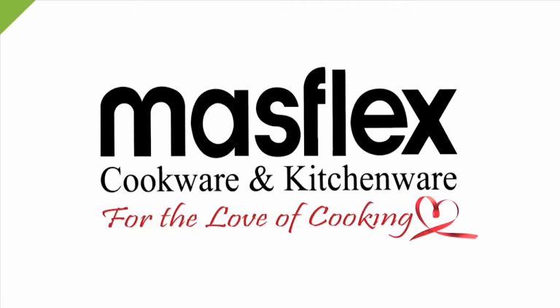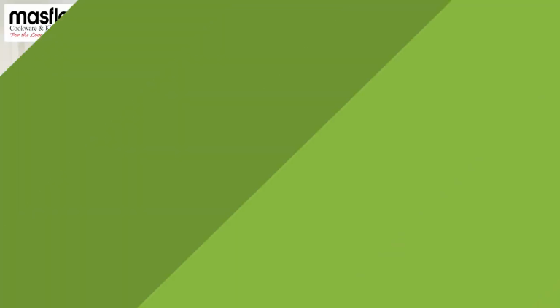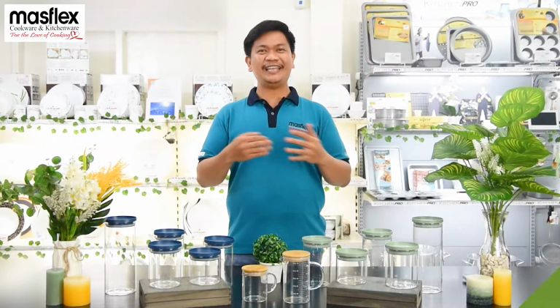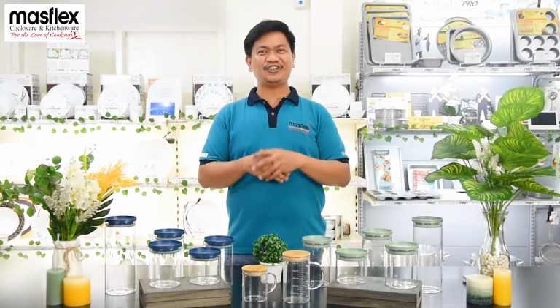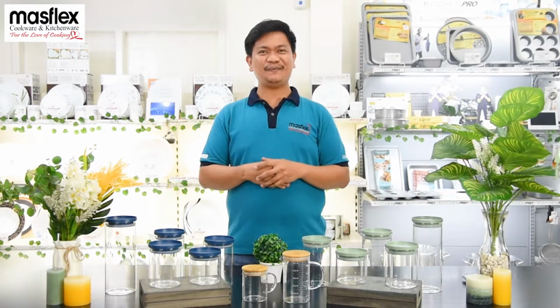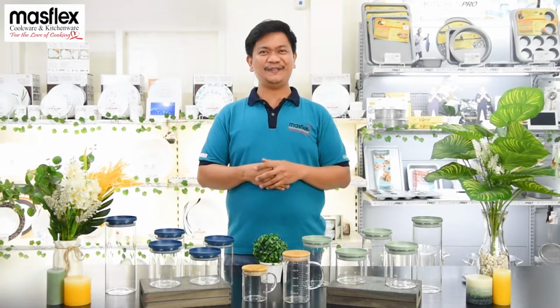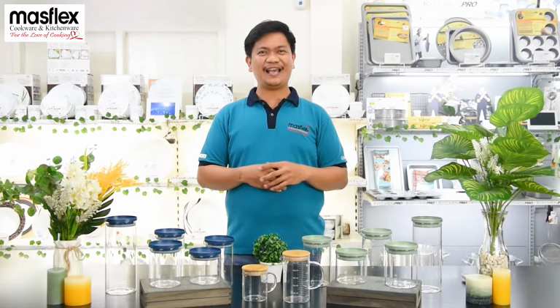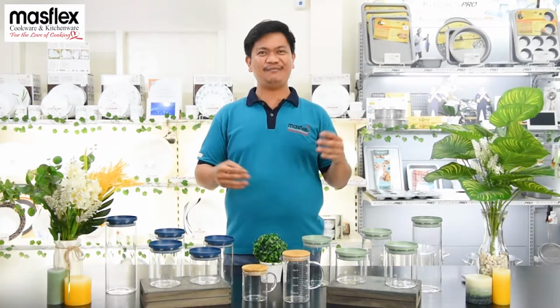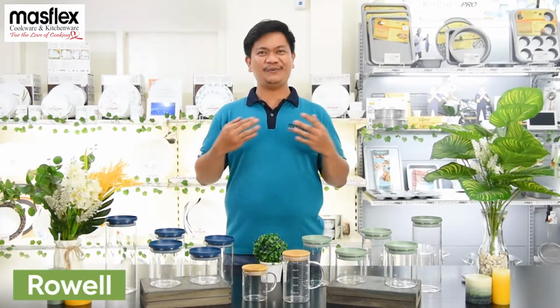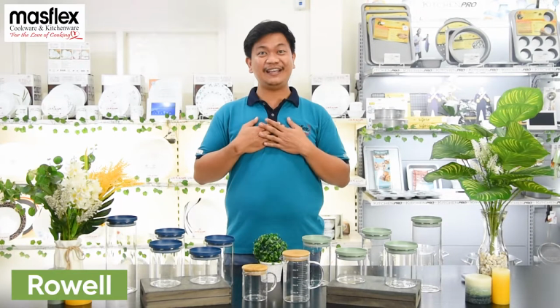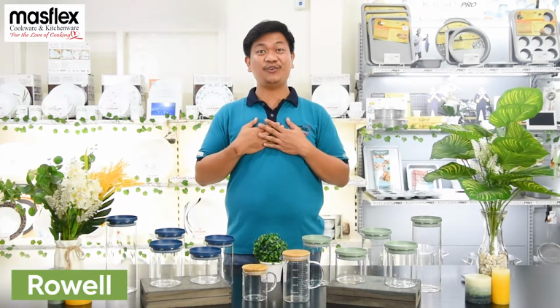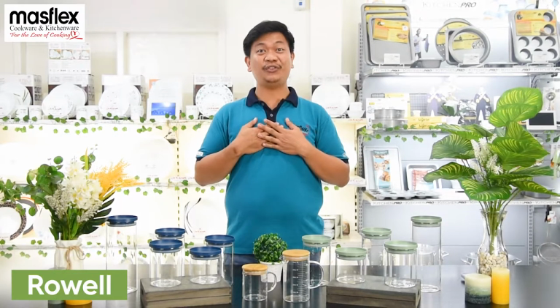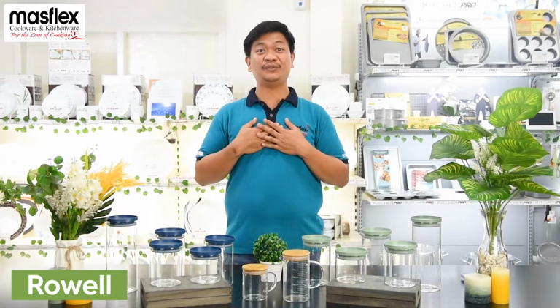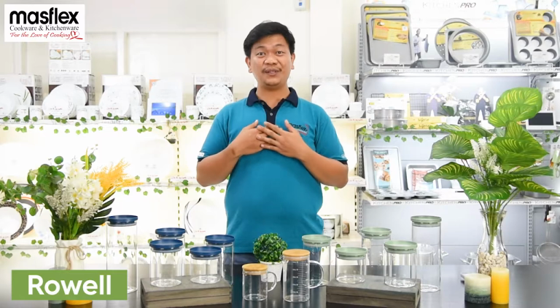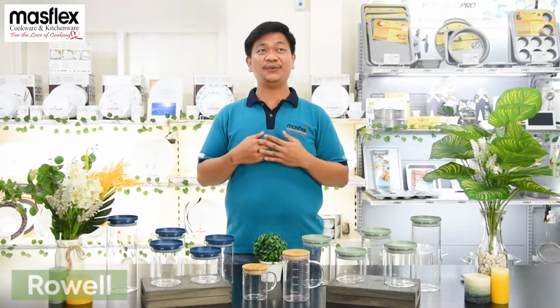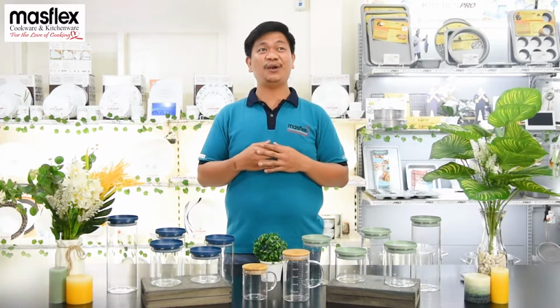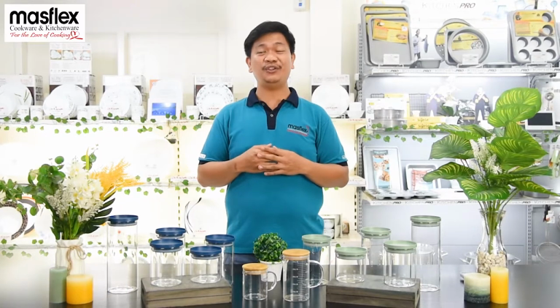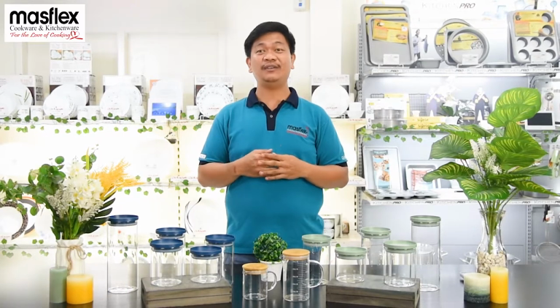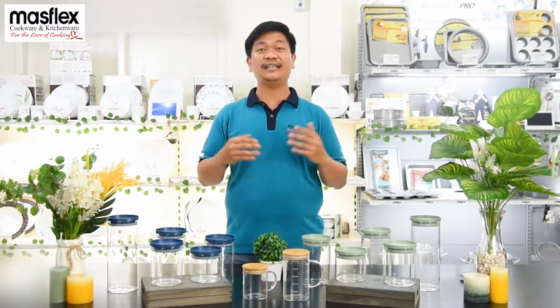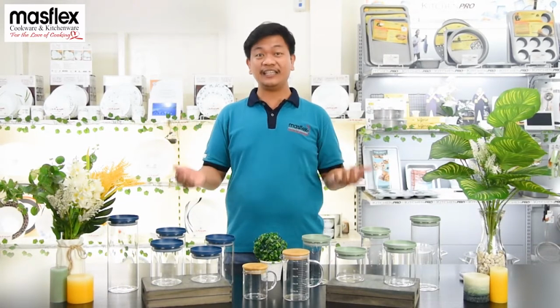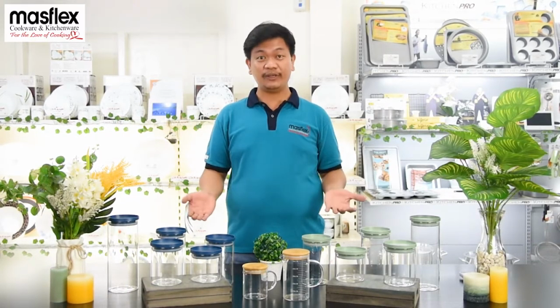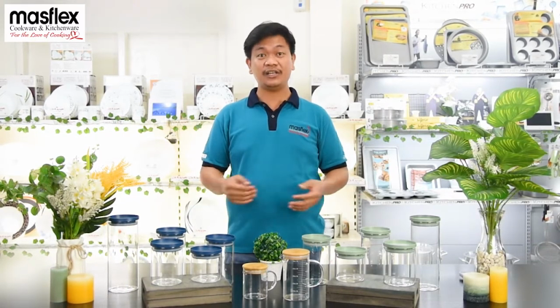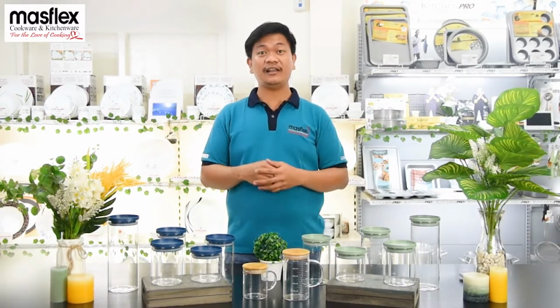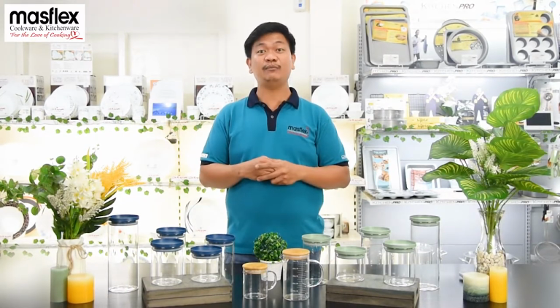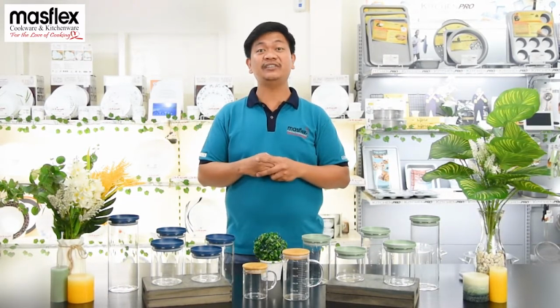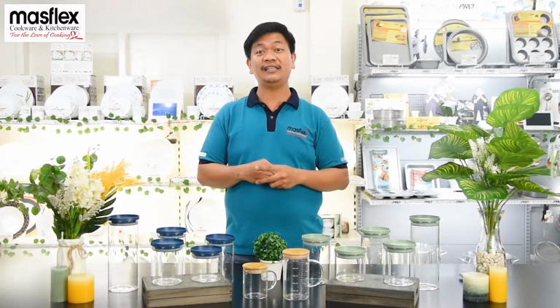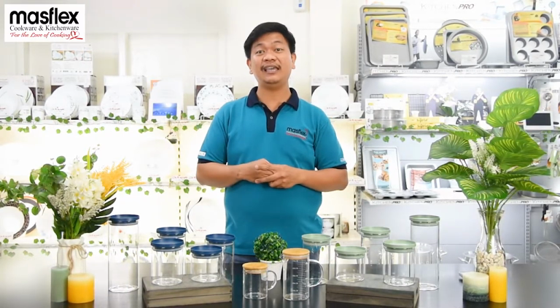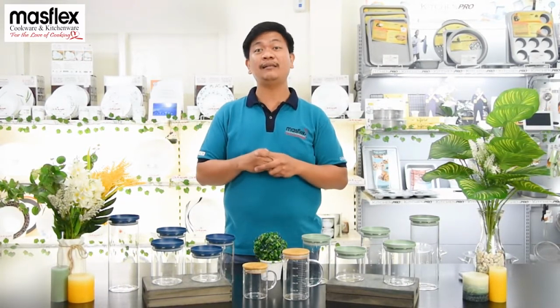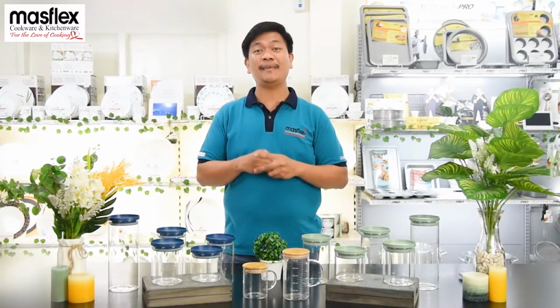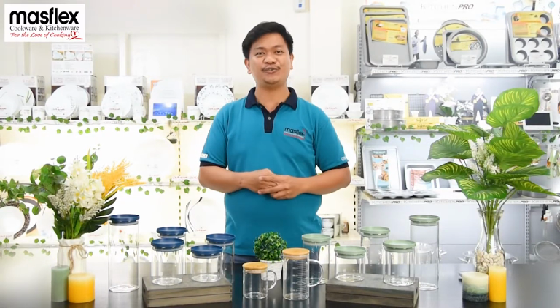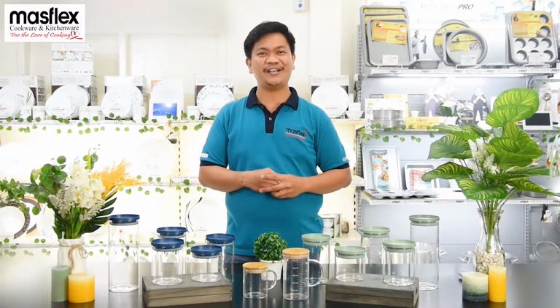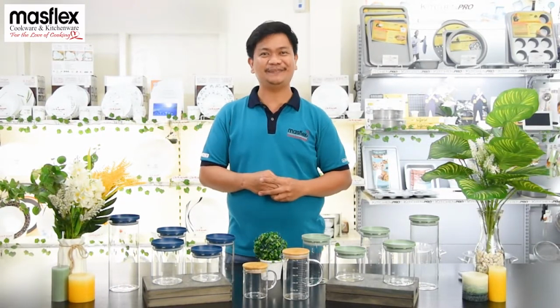Good day shoppers! I am Roel and I'm going to present to you our newest glassware jar and a borosilicate measuring cup.